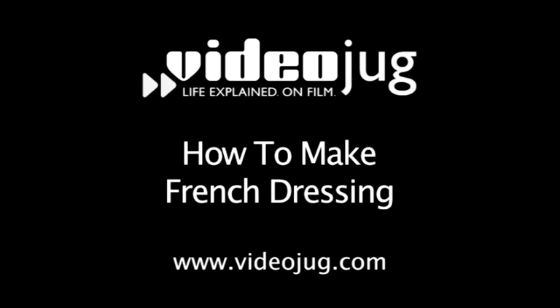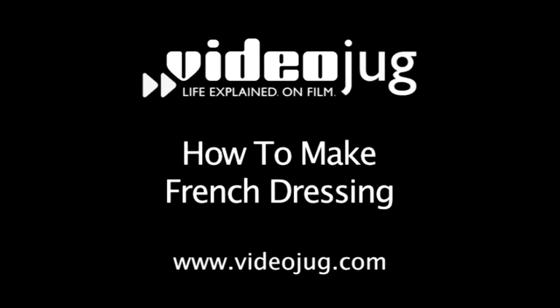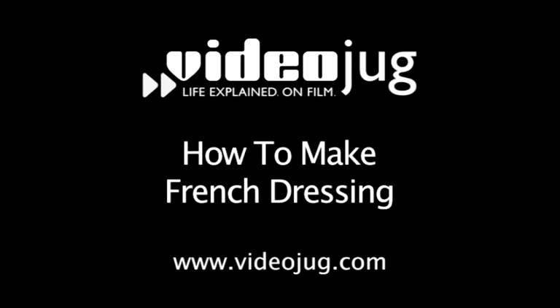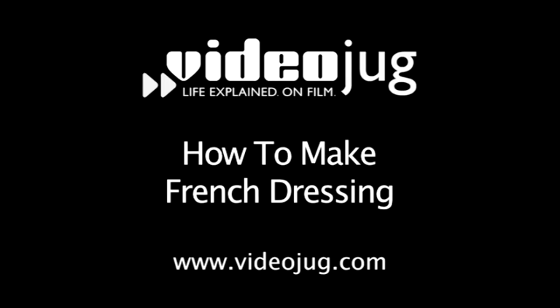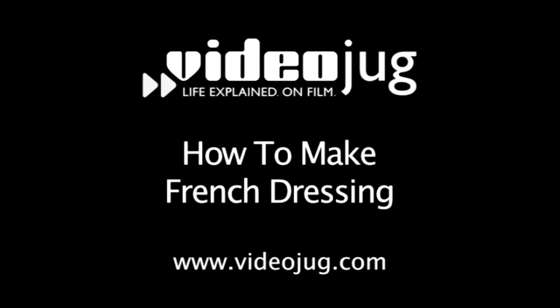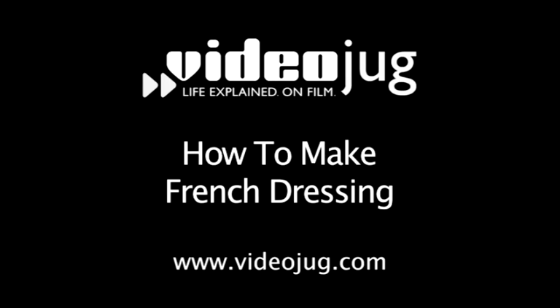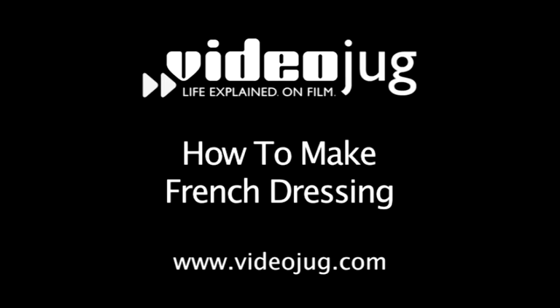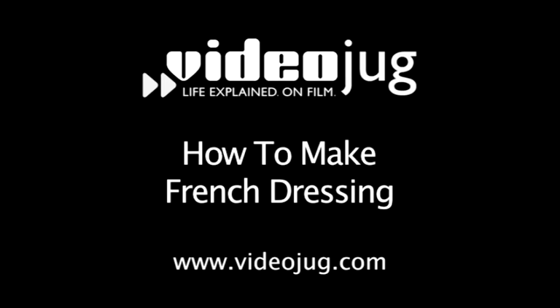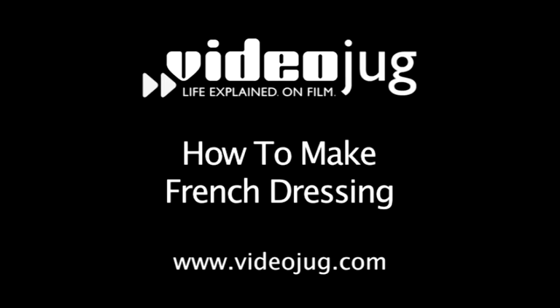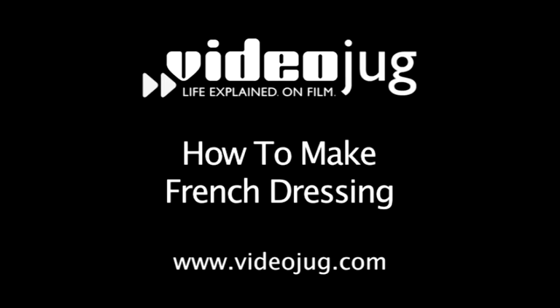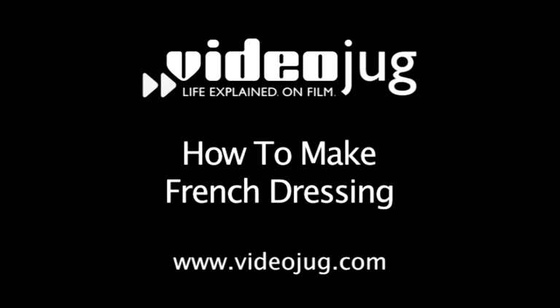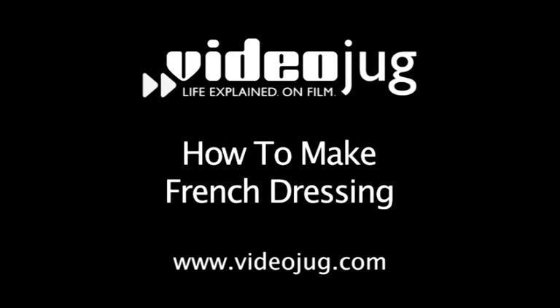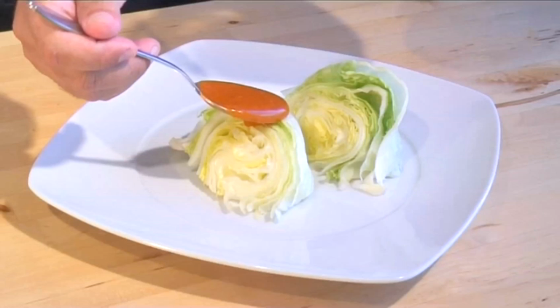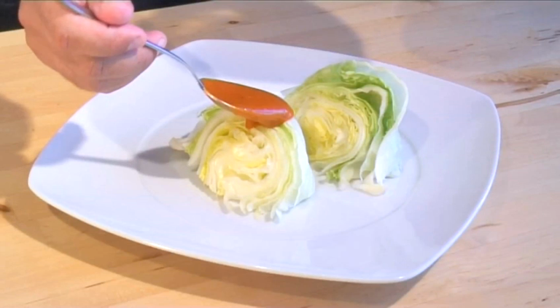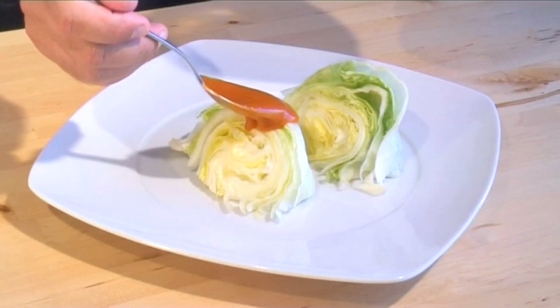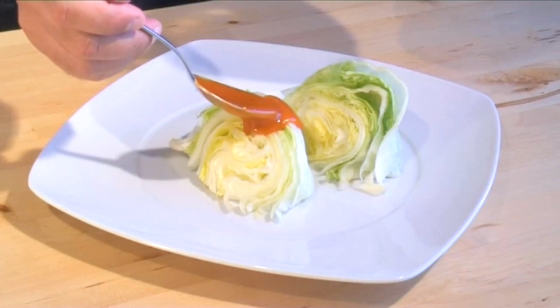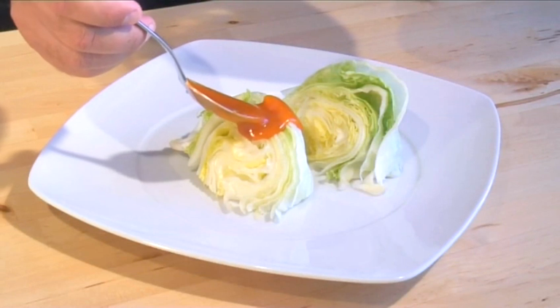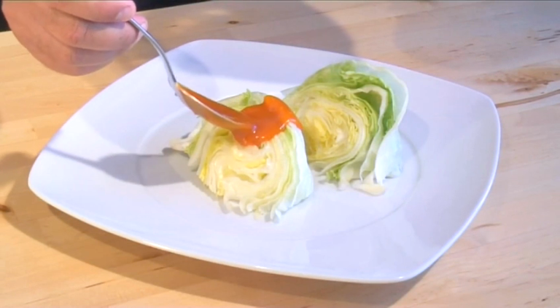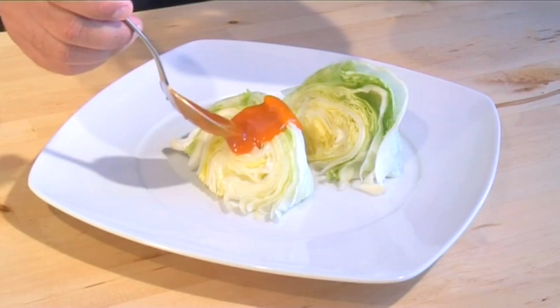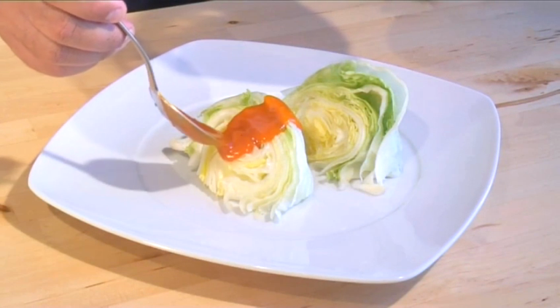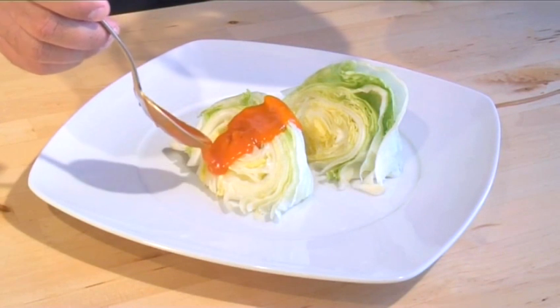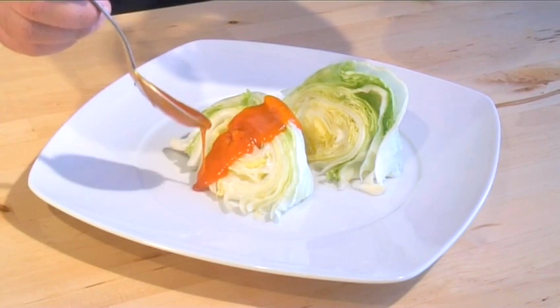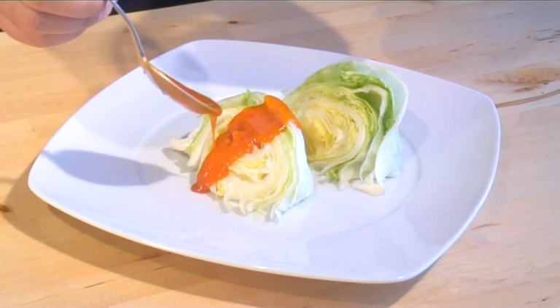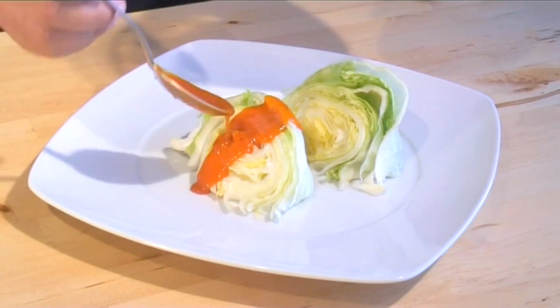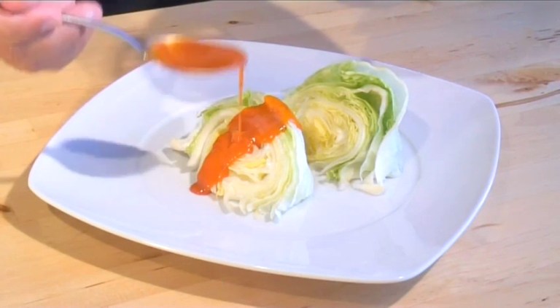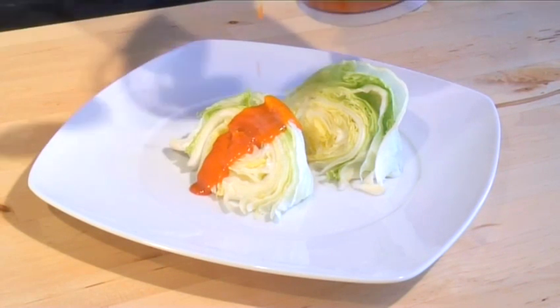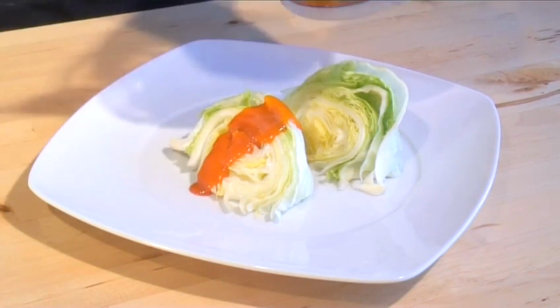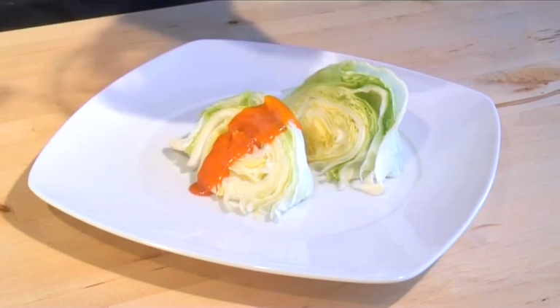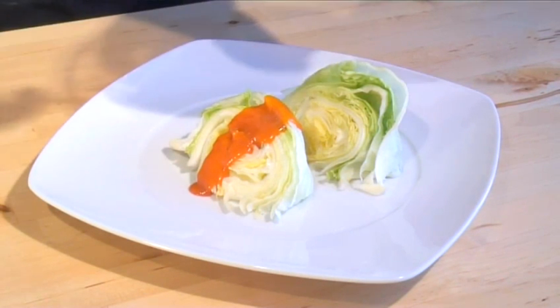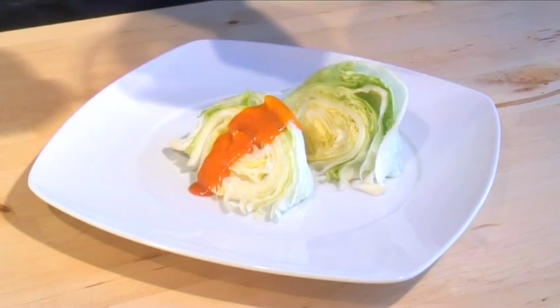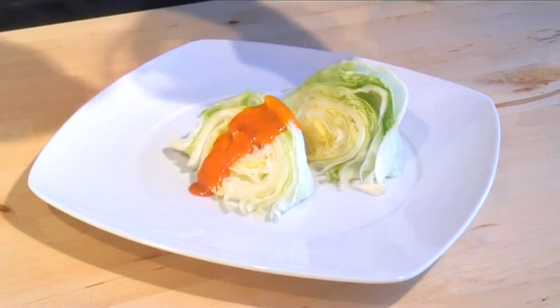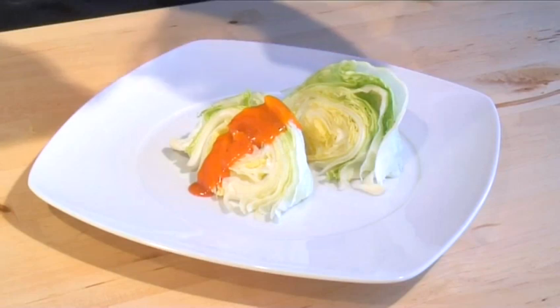Hello and welcome to VideoJug. We're going to show you how to make French dressing.